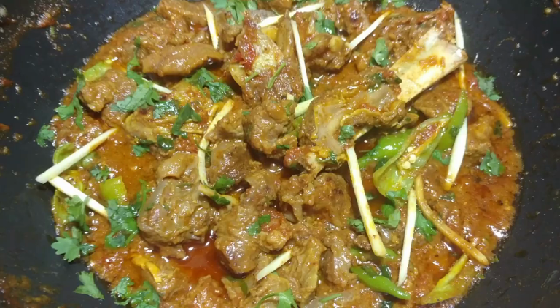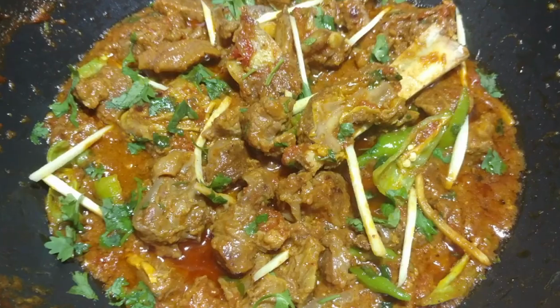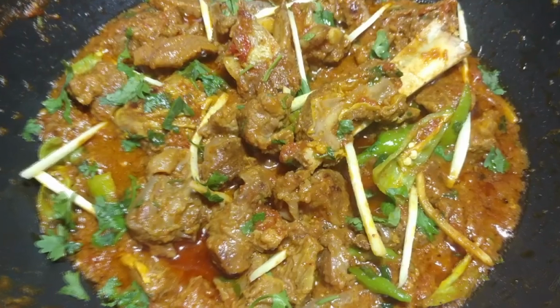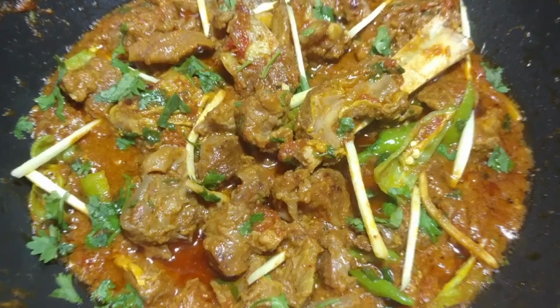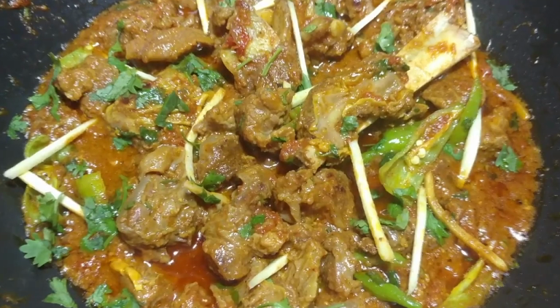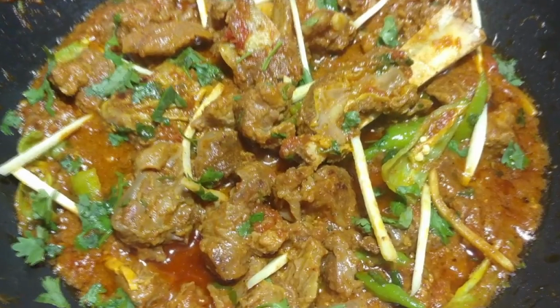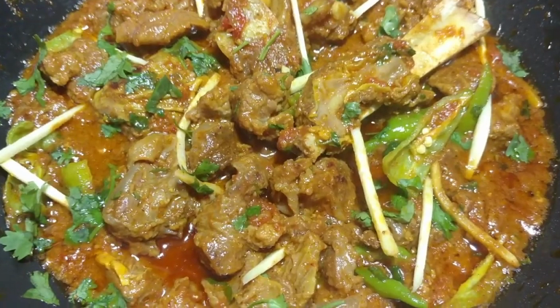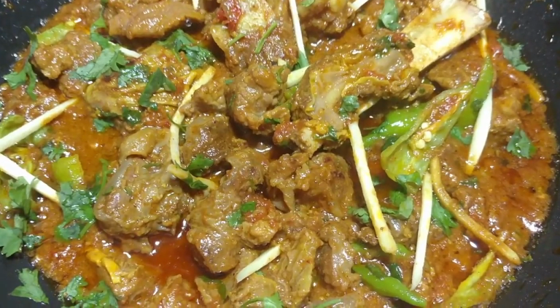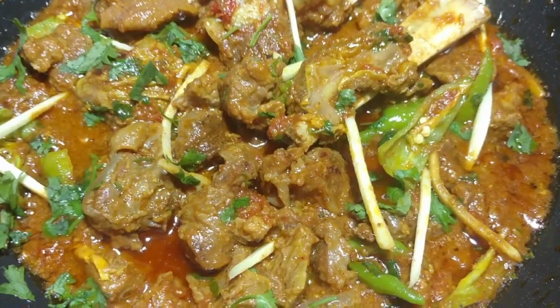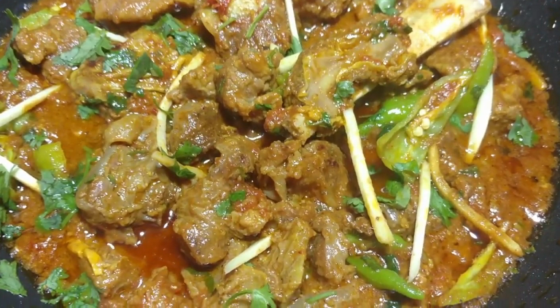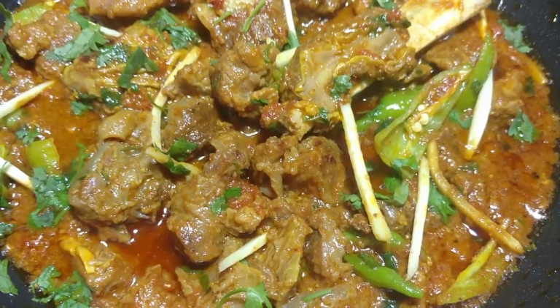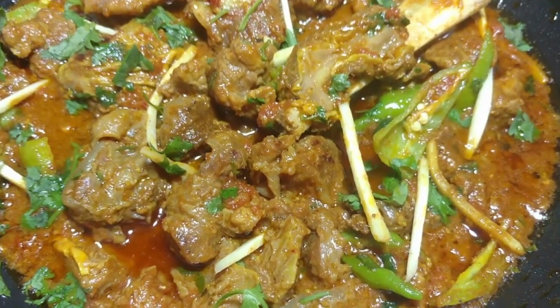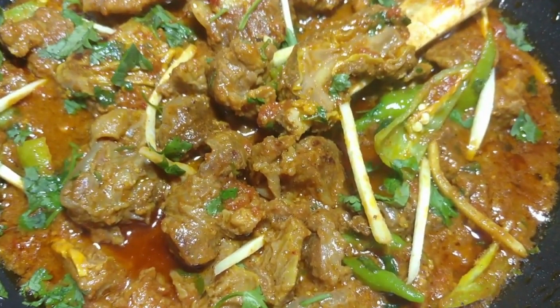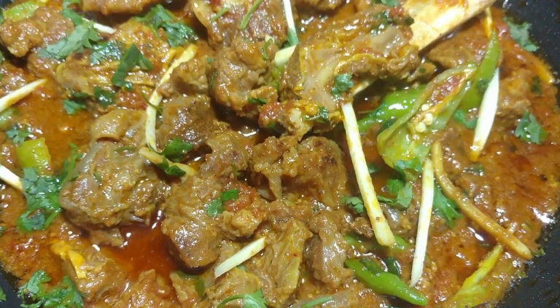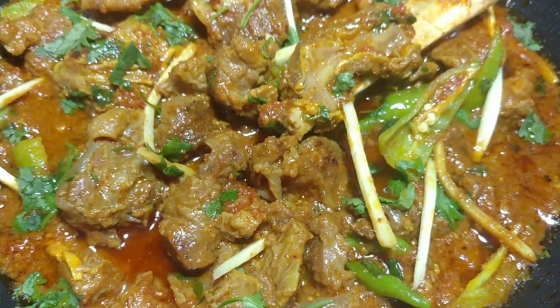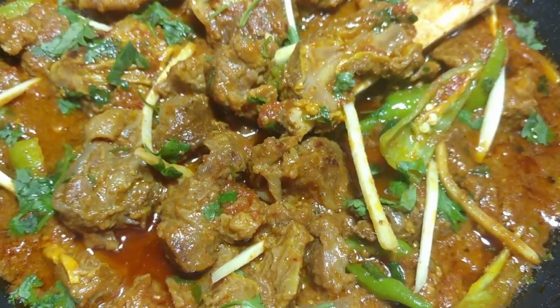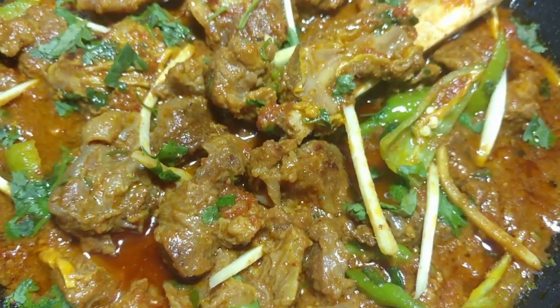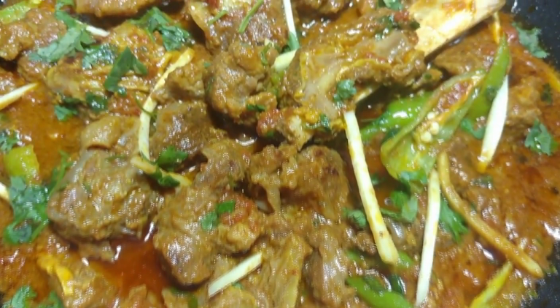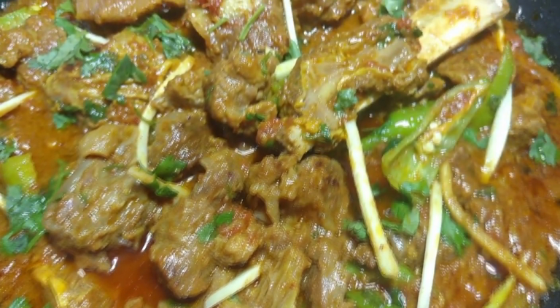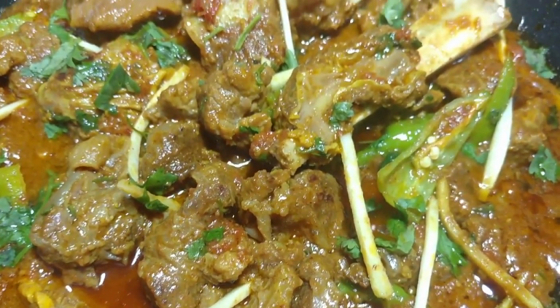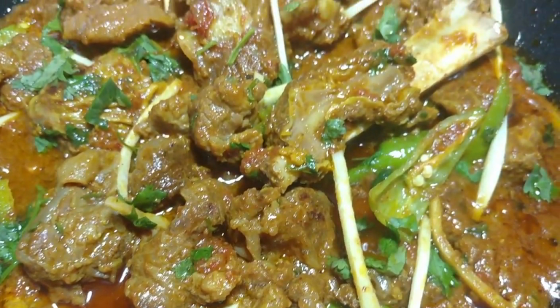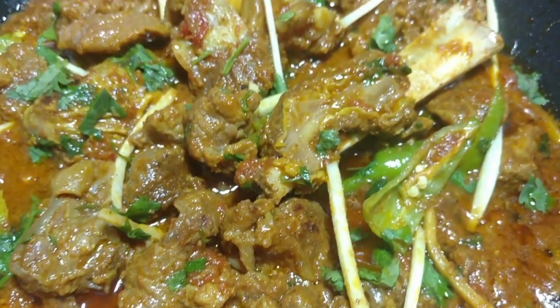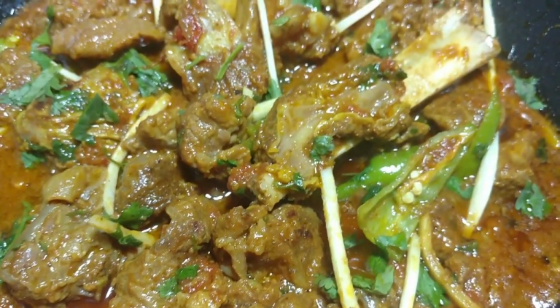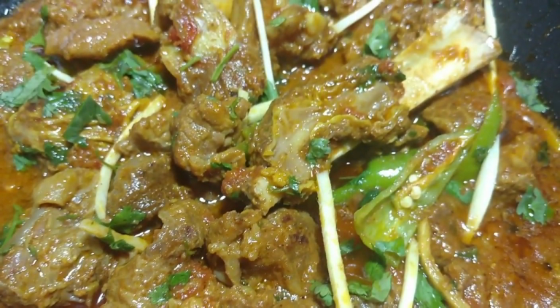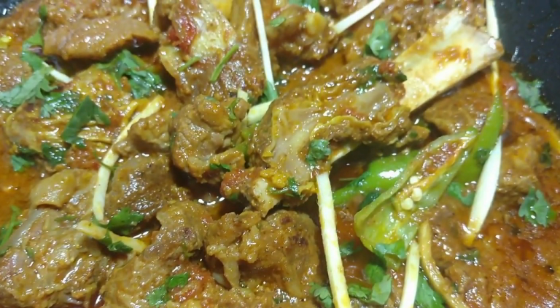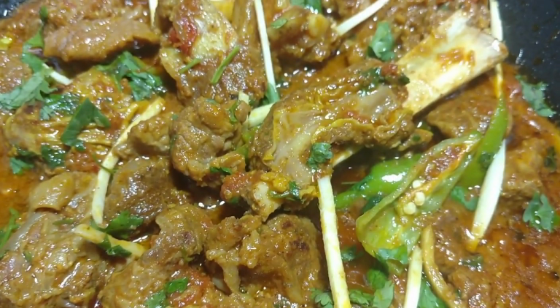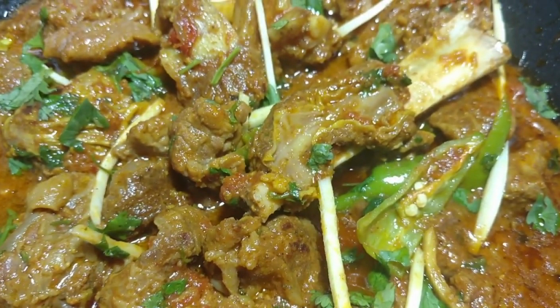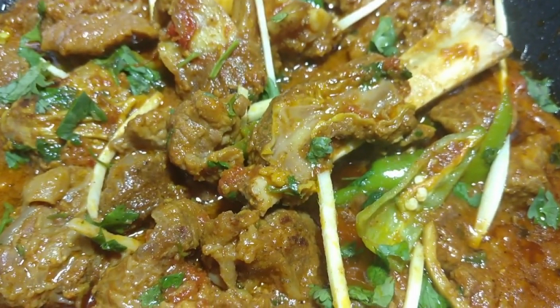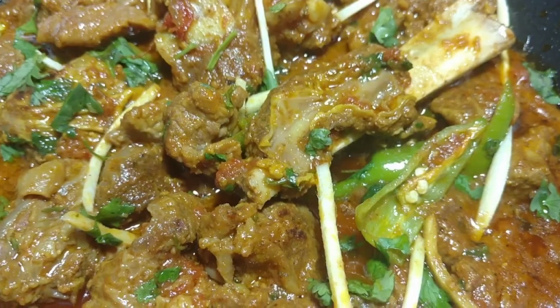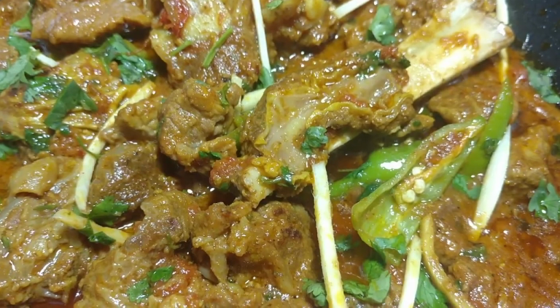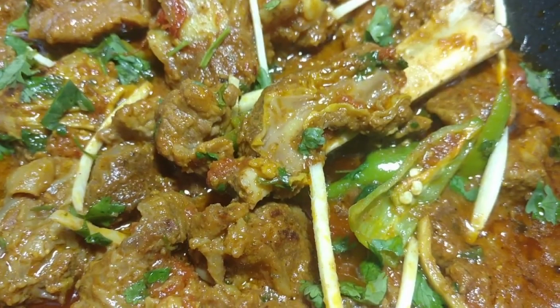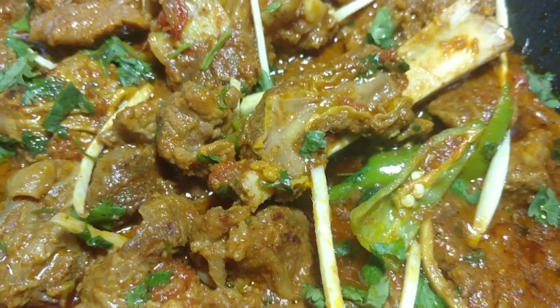Assalamualaikum, how are you guys? Today I am making beef shanwari kadai which is very easy and very fast.